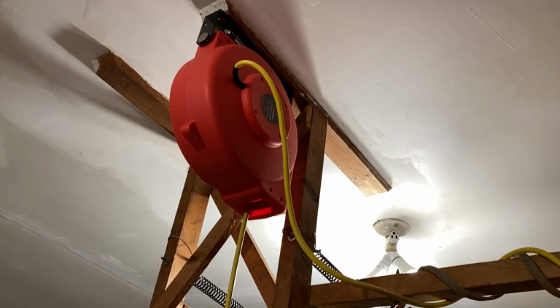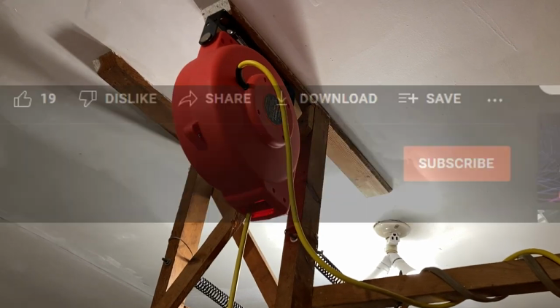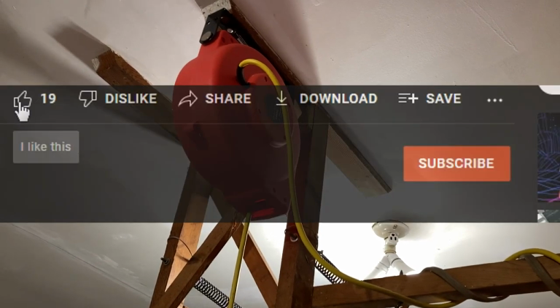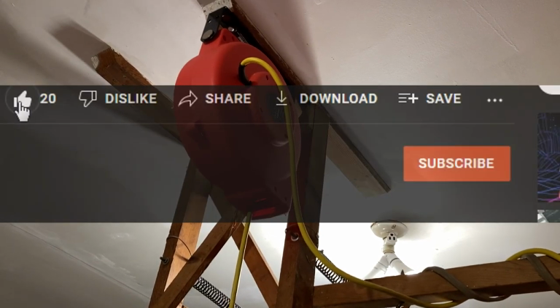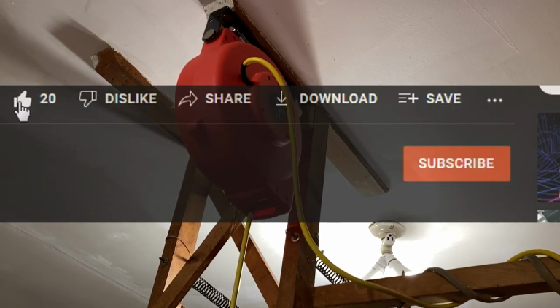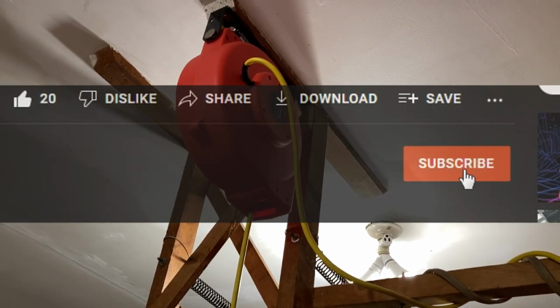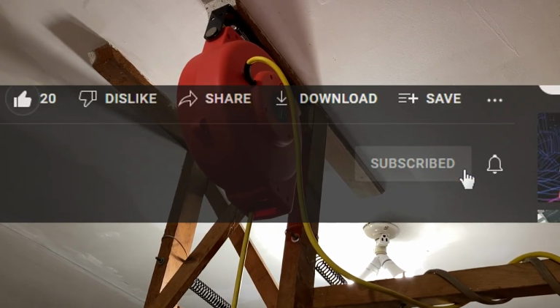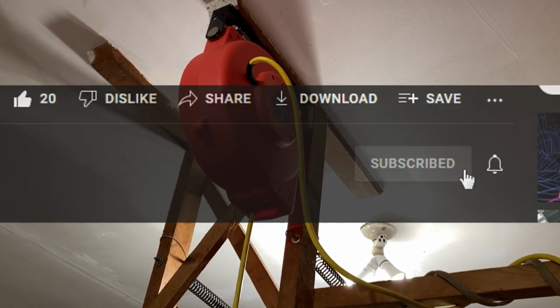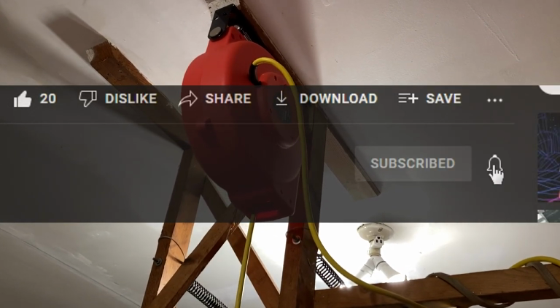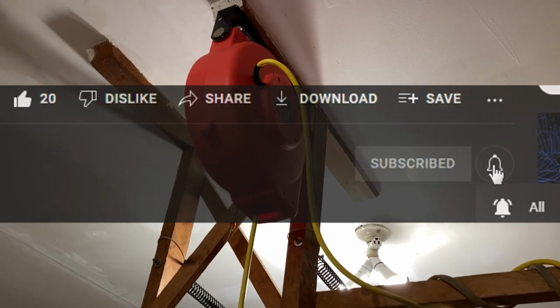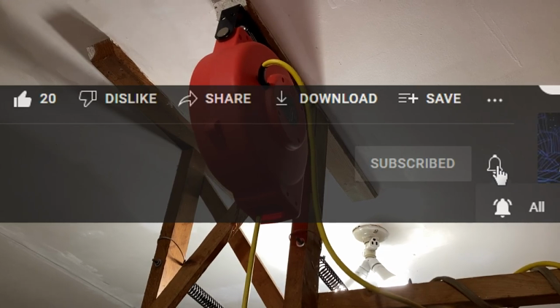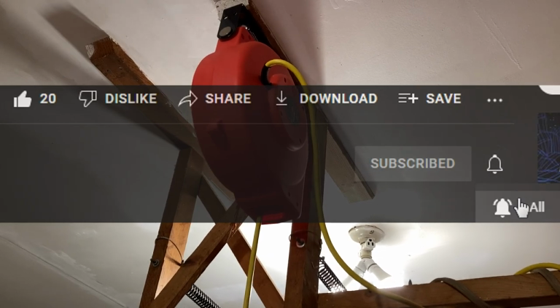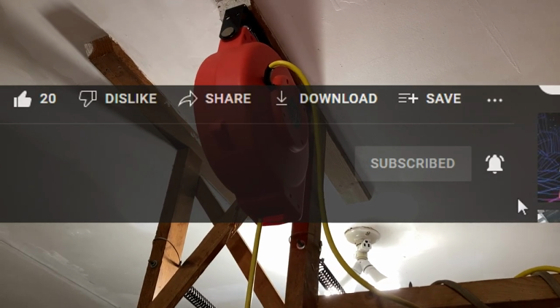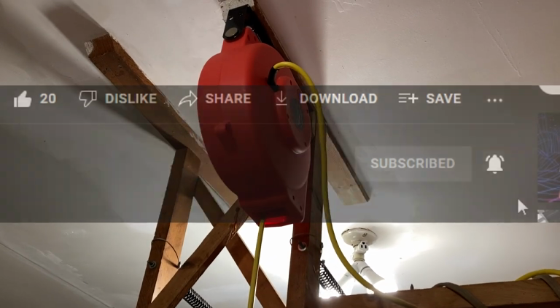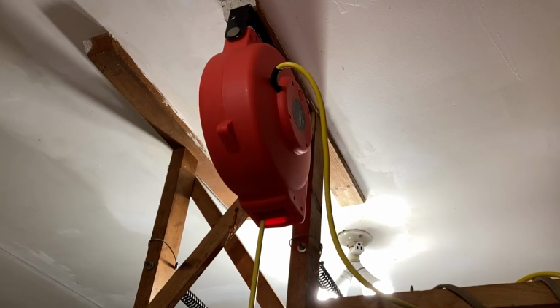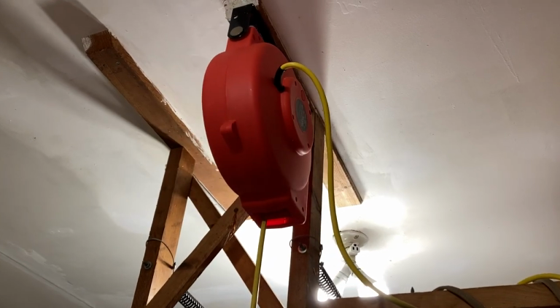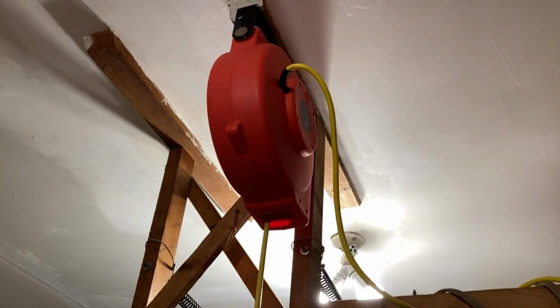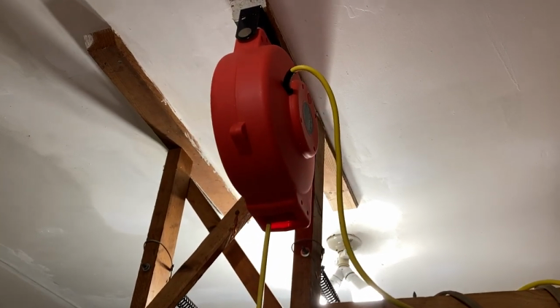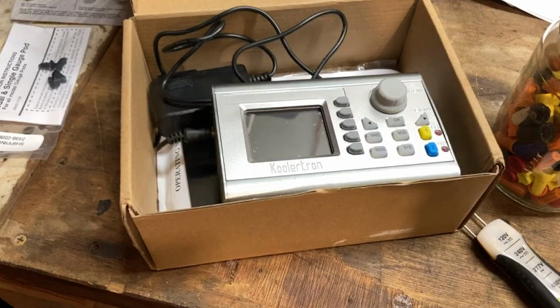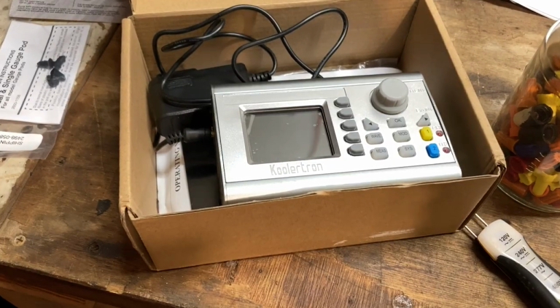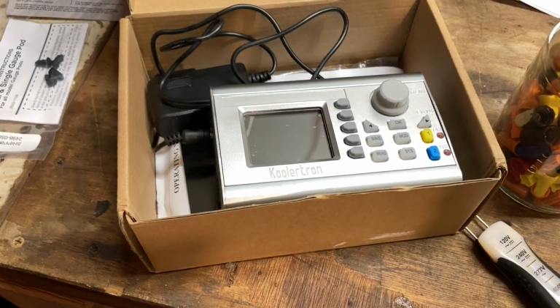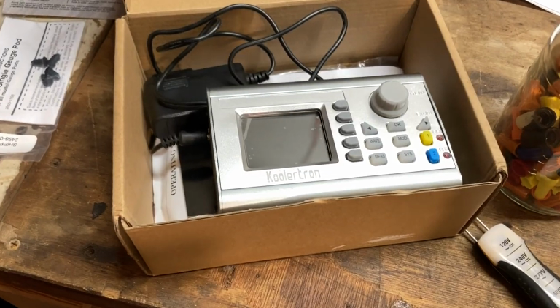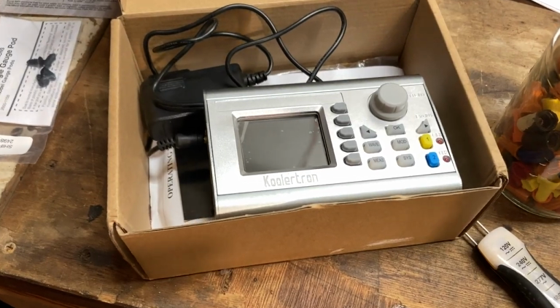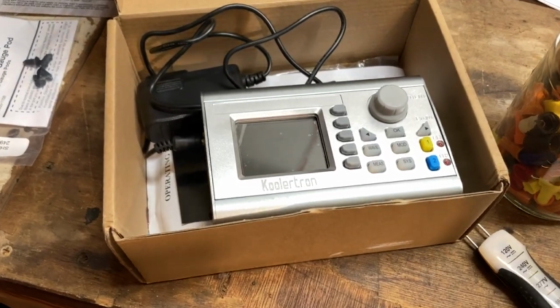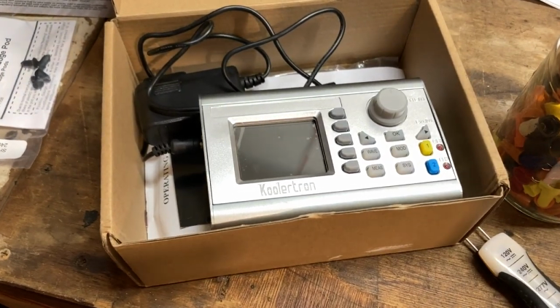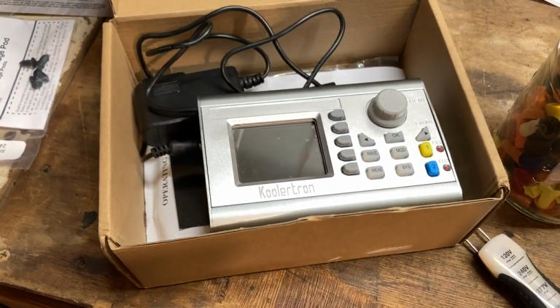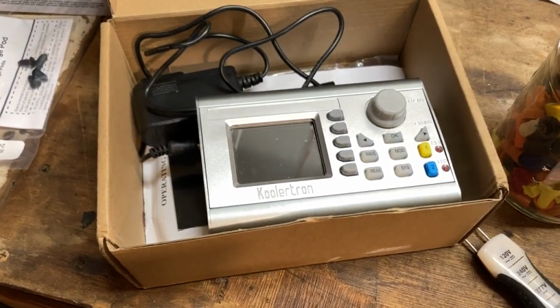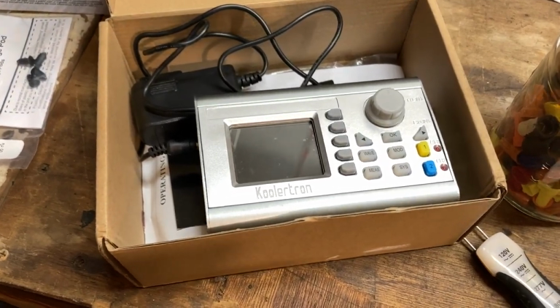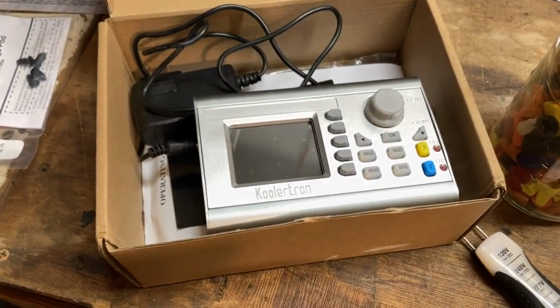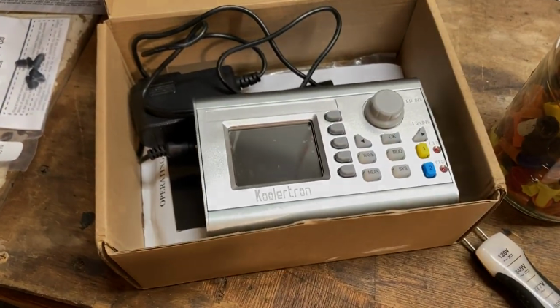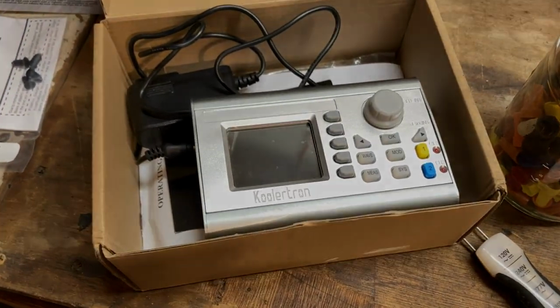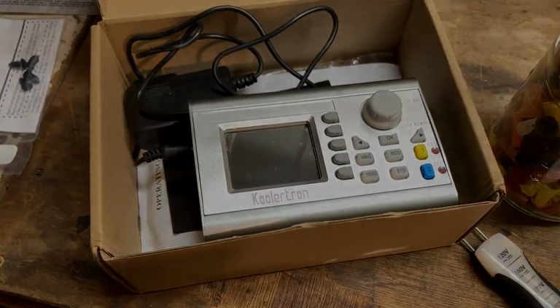If you like, please give me a thumbs up, subscribe, hit that notification bell, and if you've got any questions, I'll answer them in the comments below.